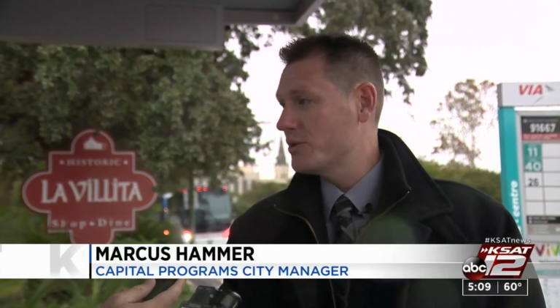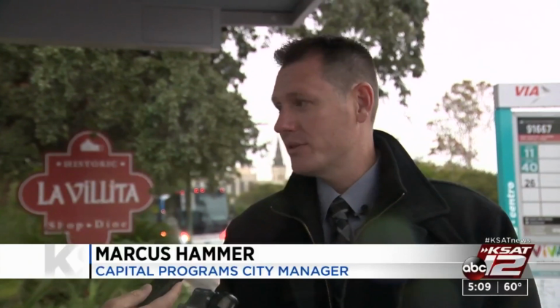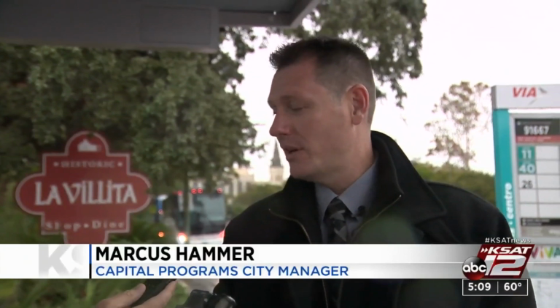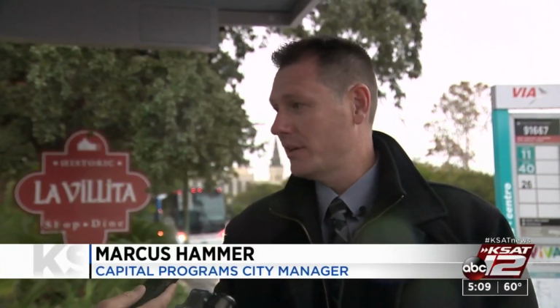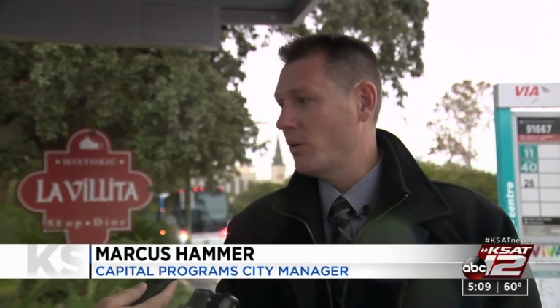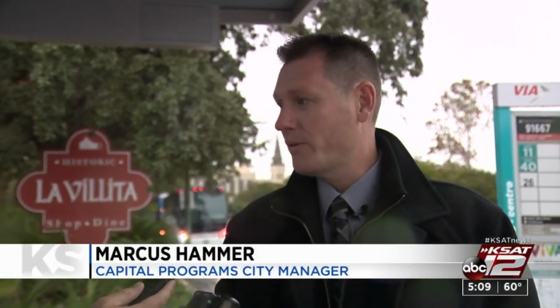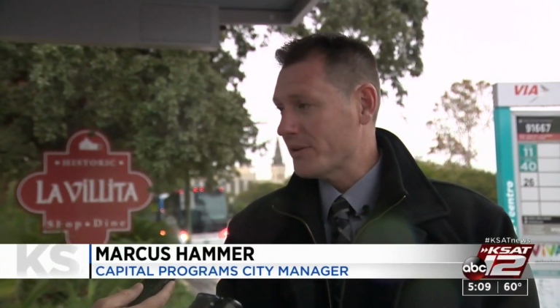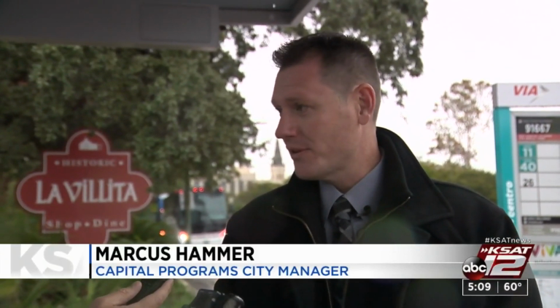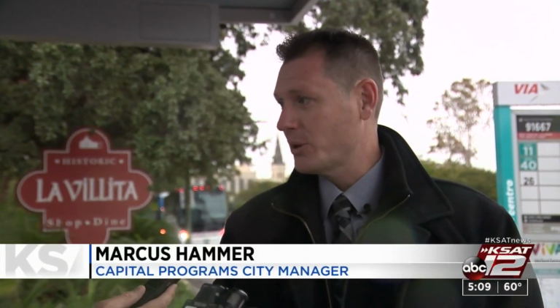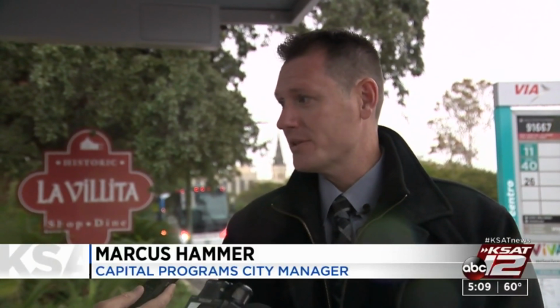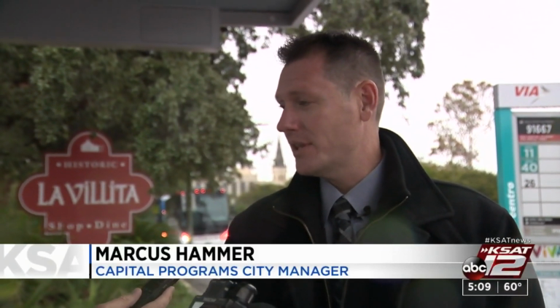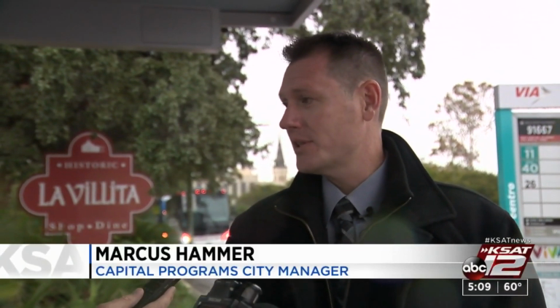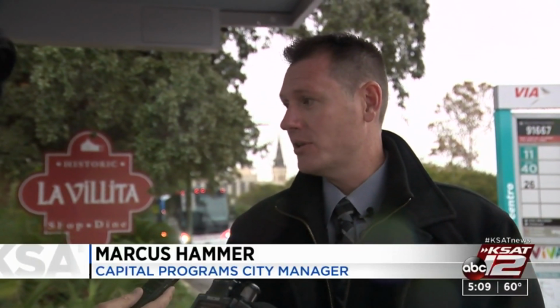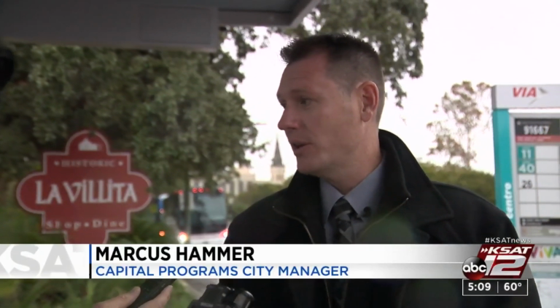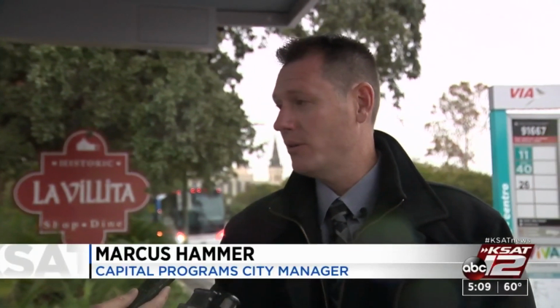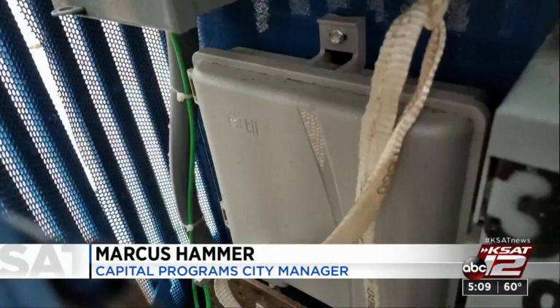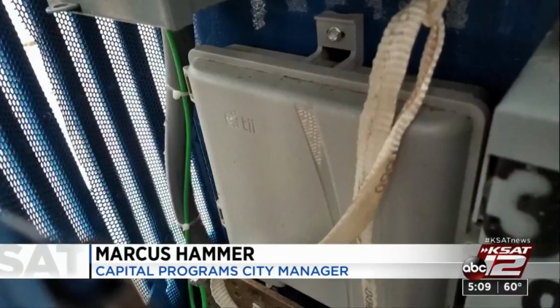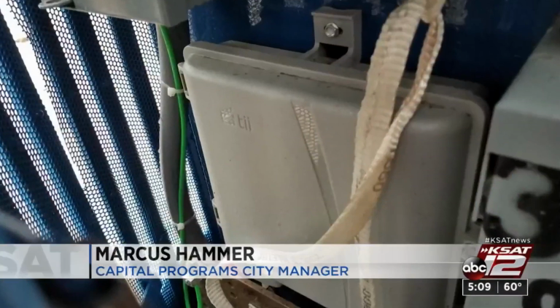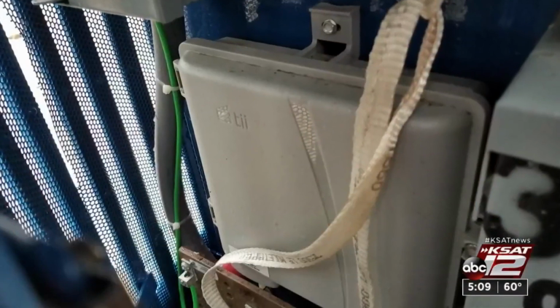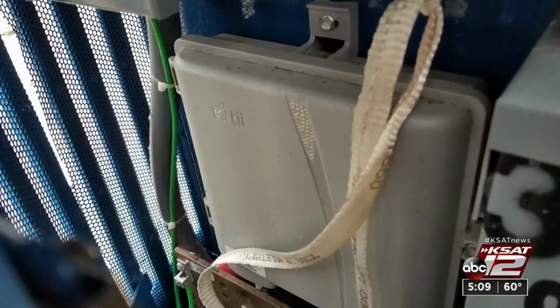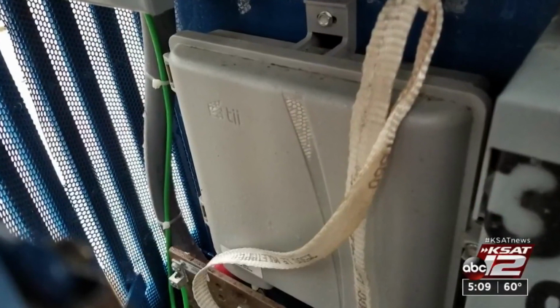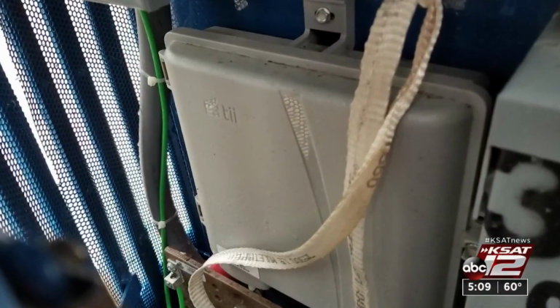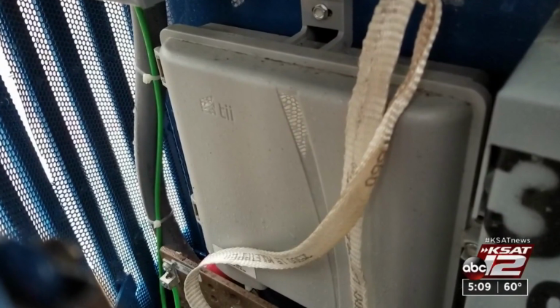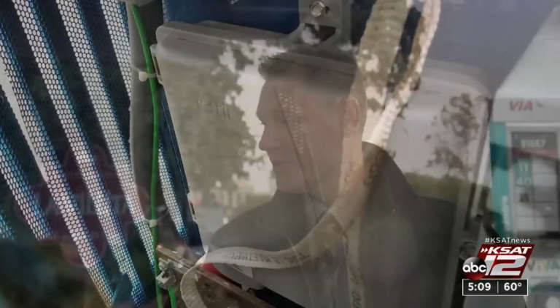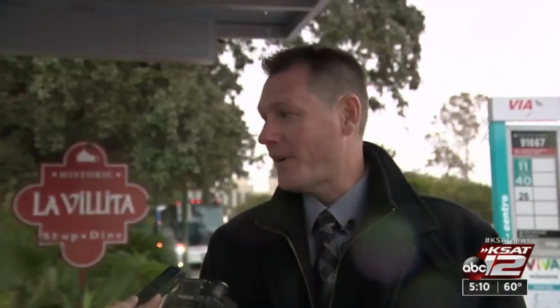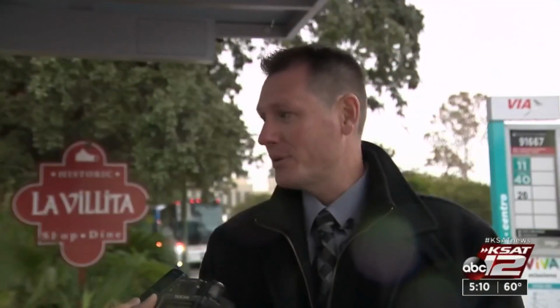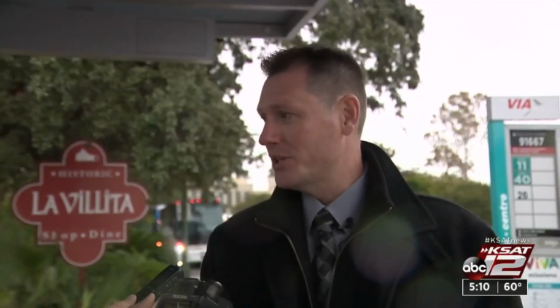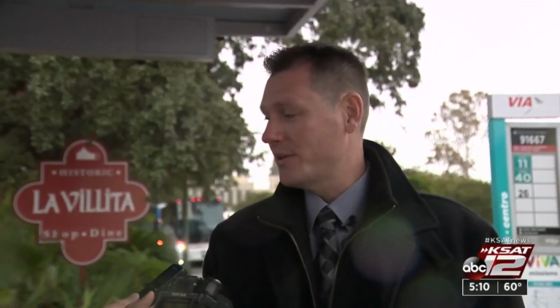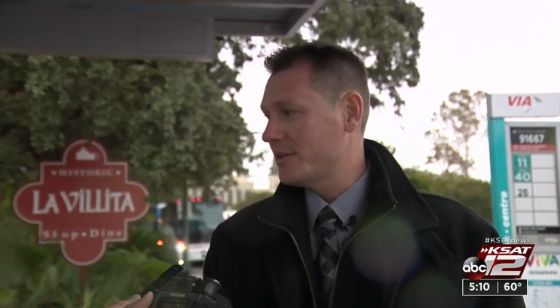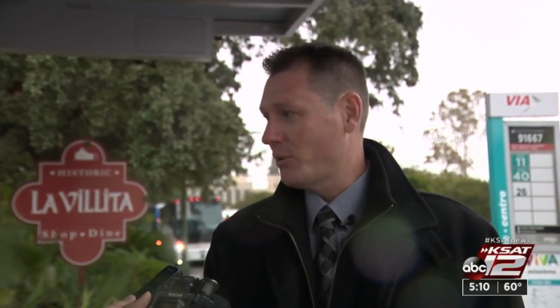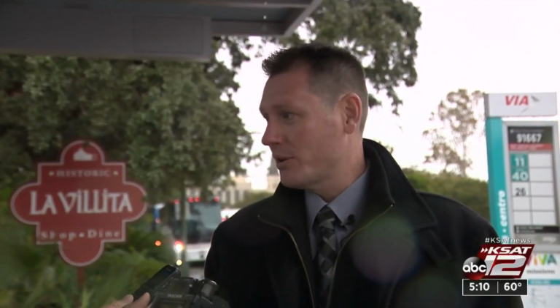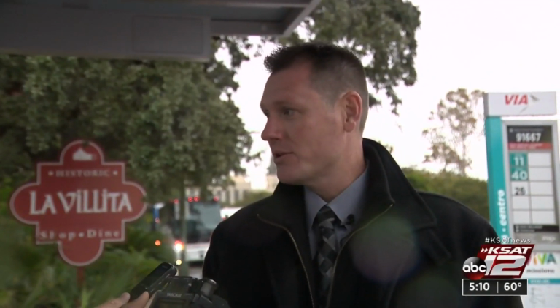They need to install nodes — thousands of them across the city of San Antonio. They also need to install miles and miles of fiber to each one of these network nodes.